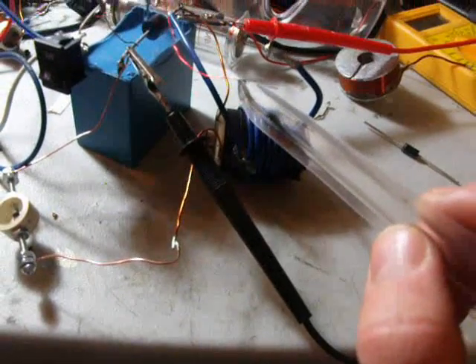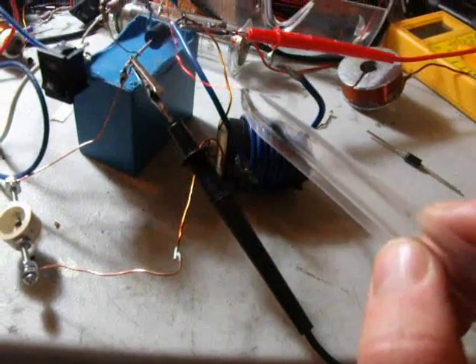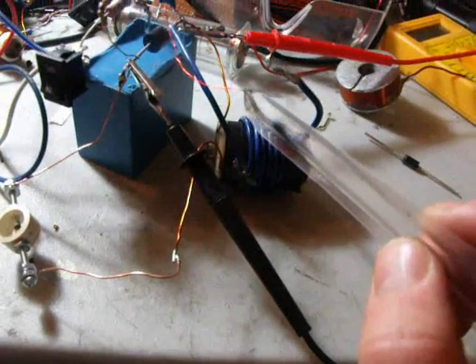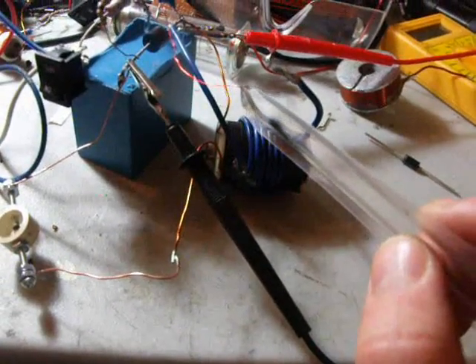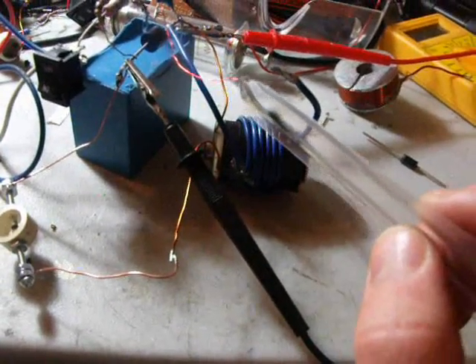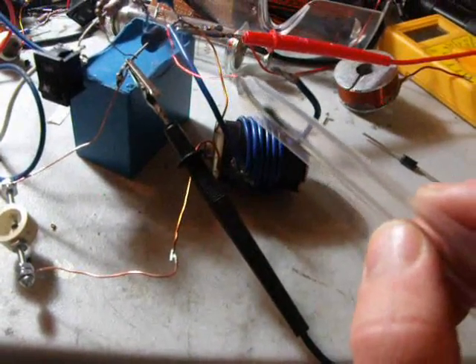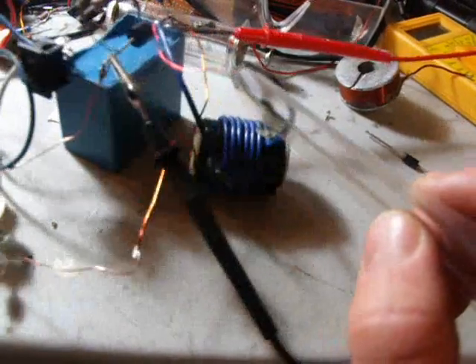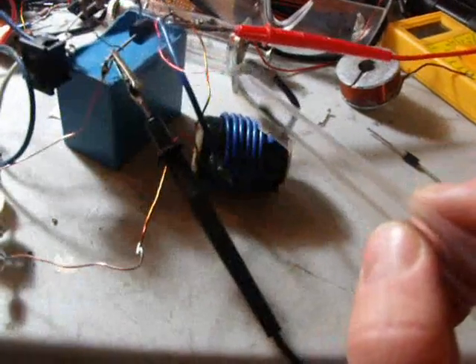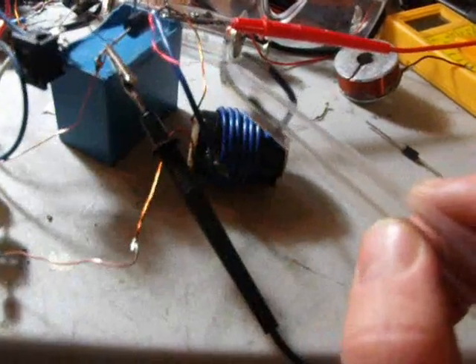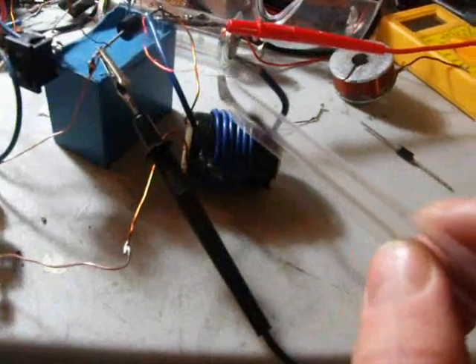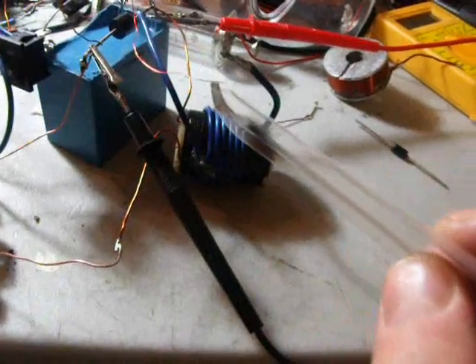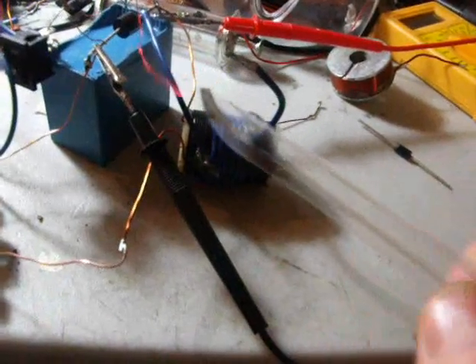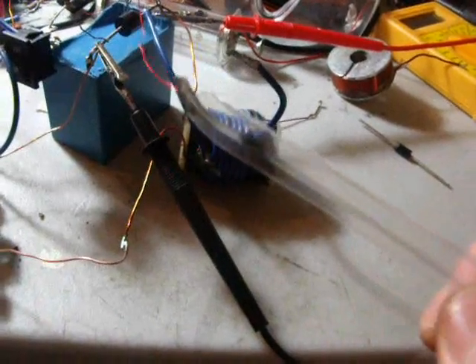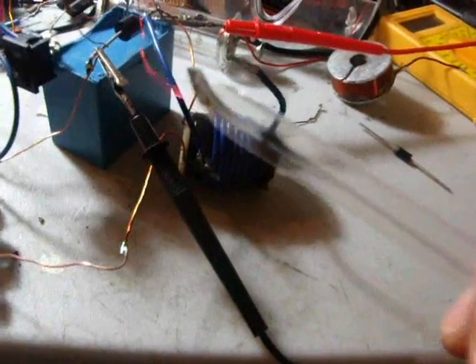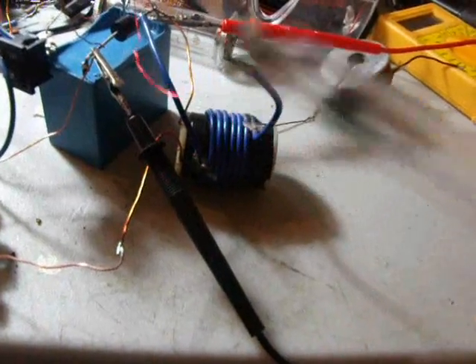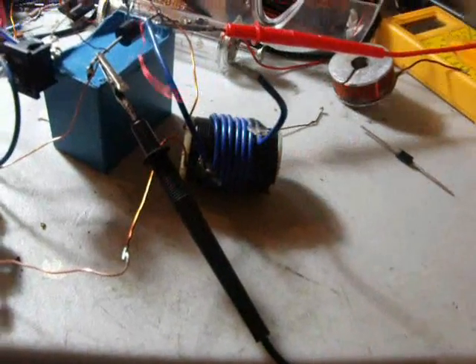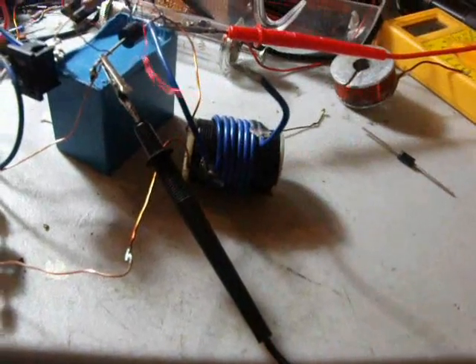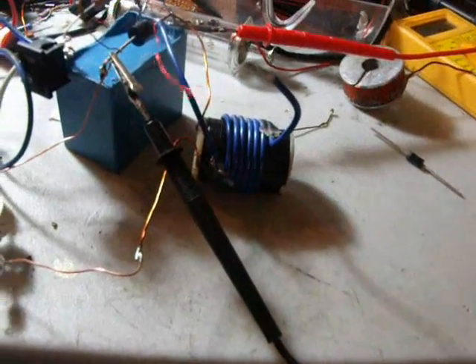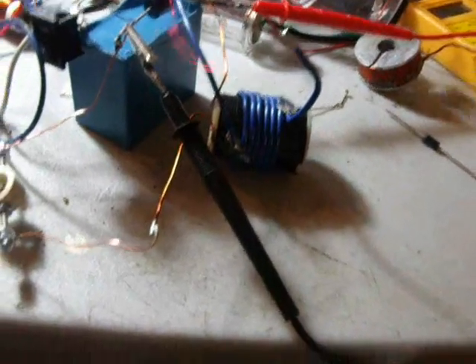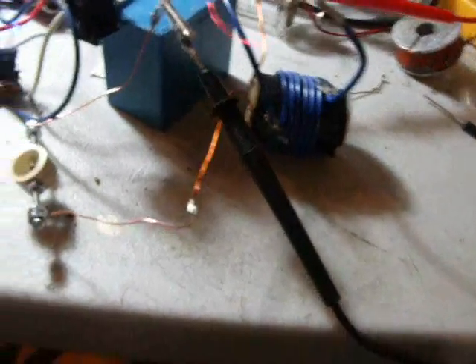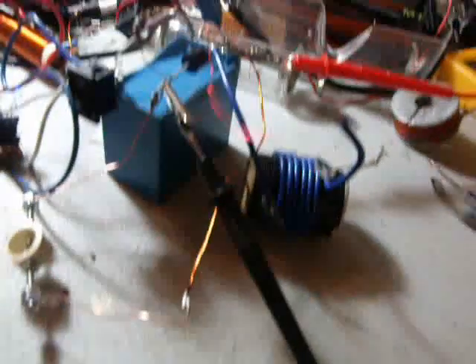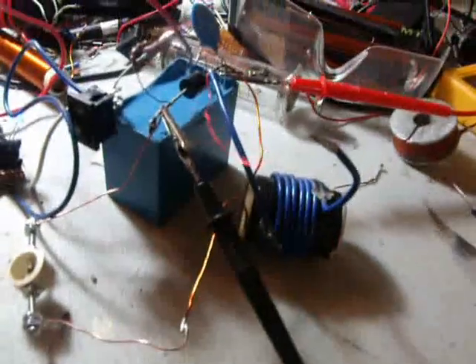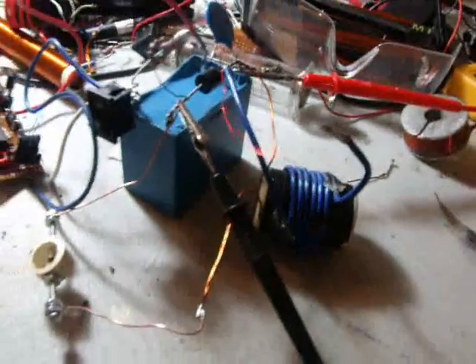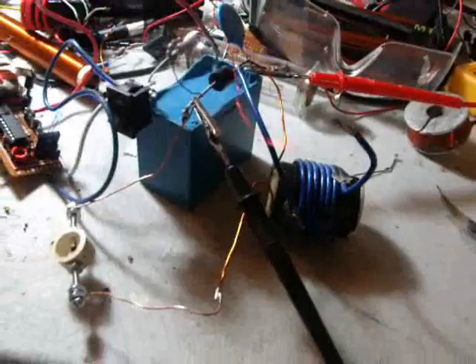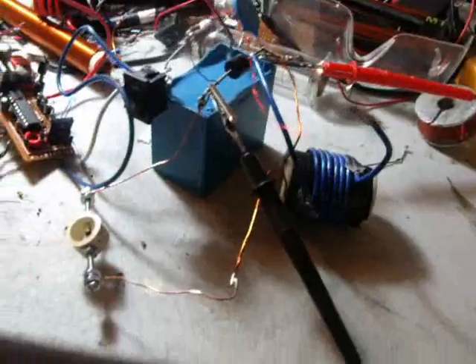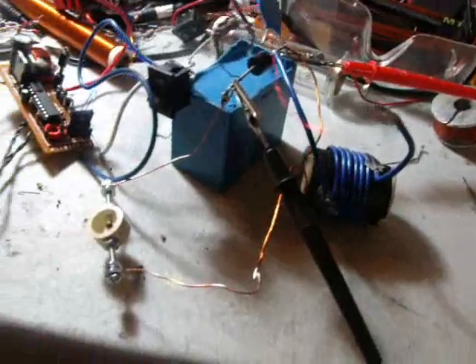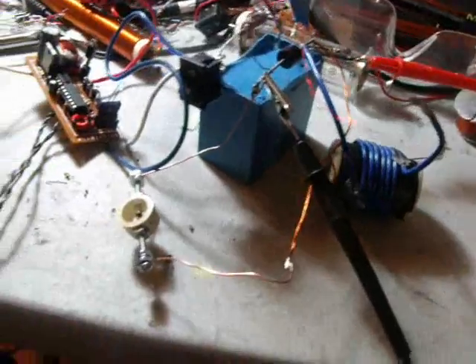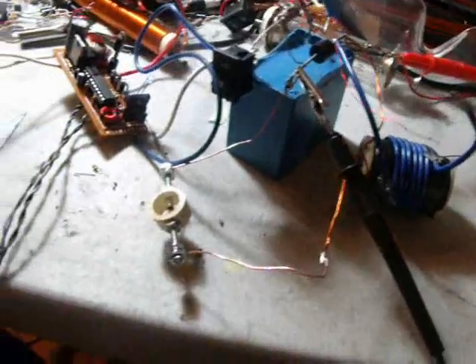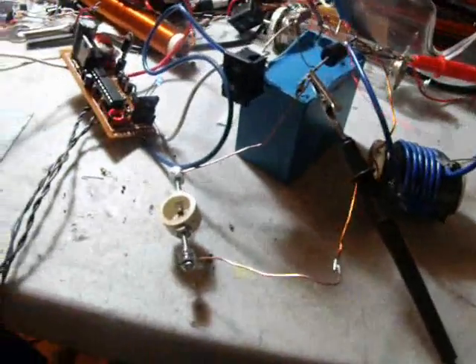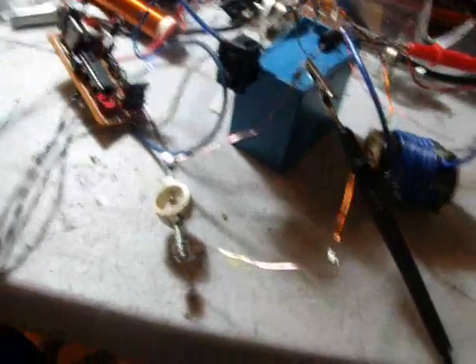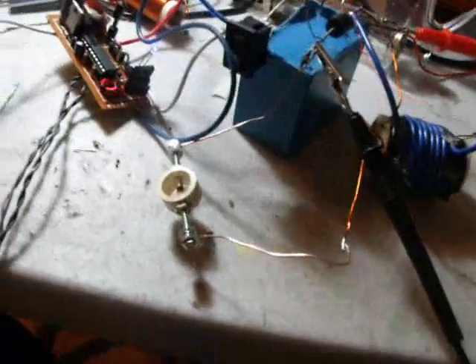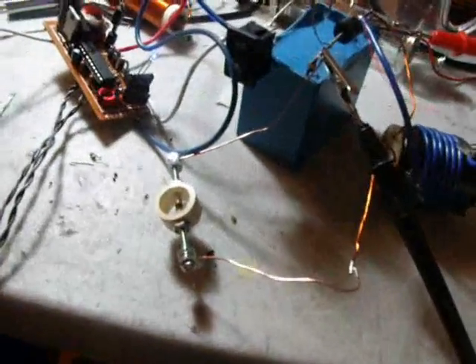Here I'm triggering the device. Wow — it shoots very well. As you can see, the spark discharger works well as the trigger.